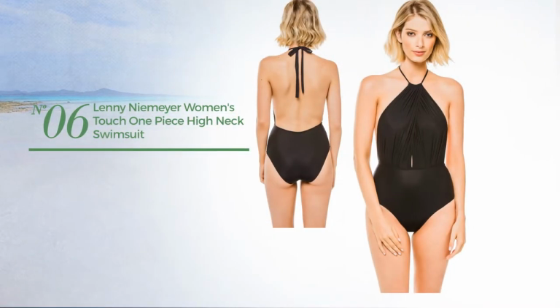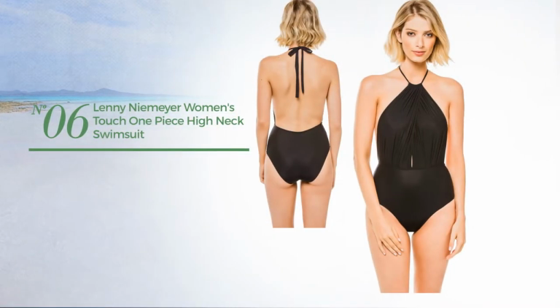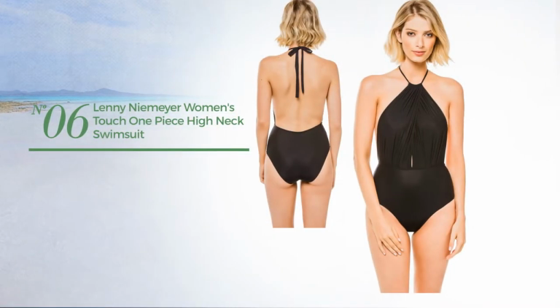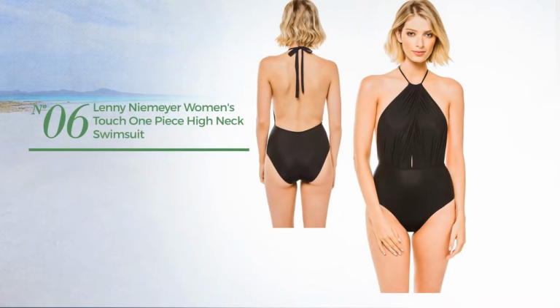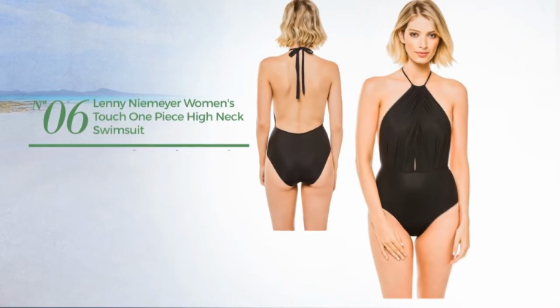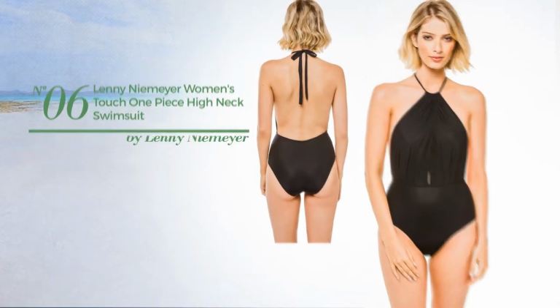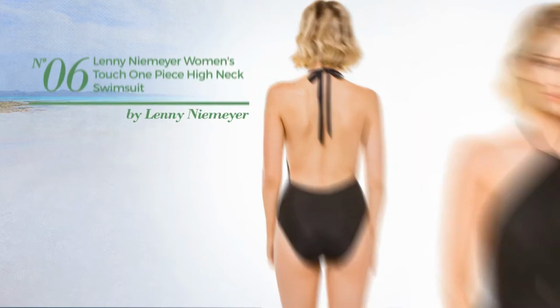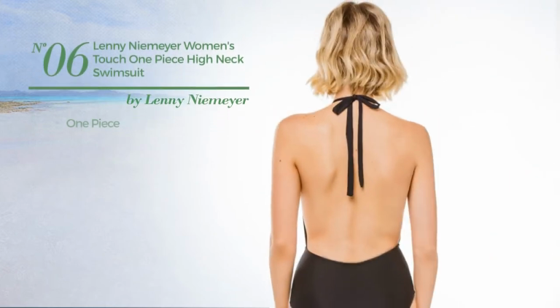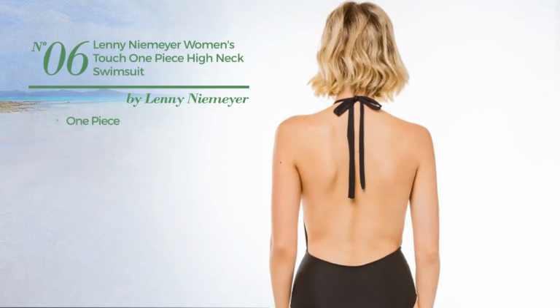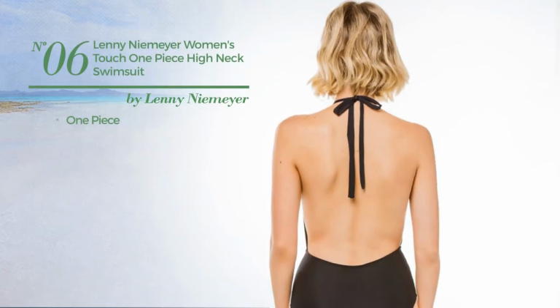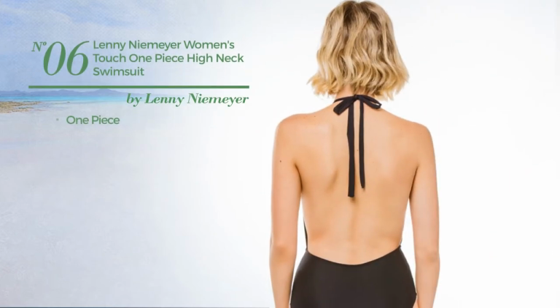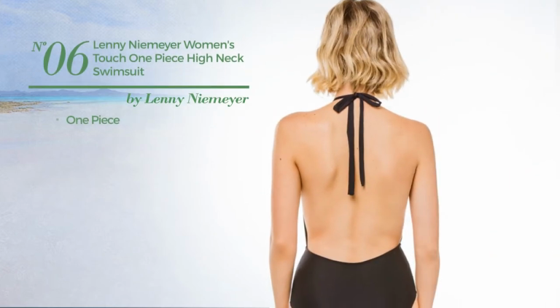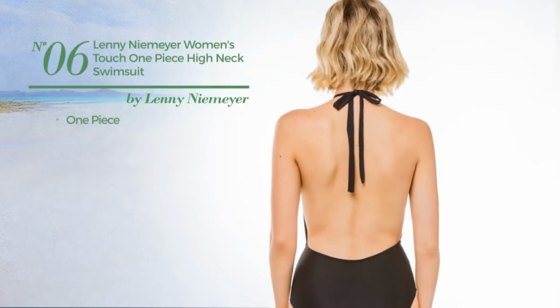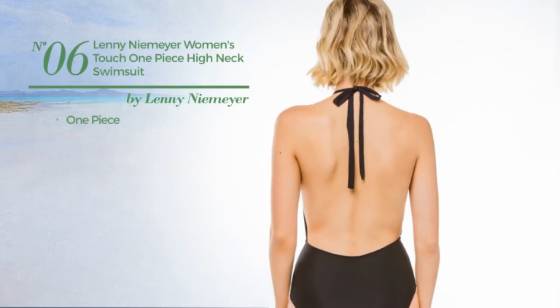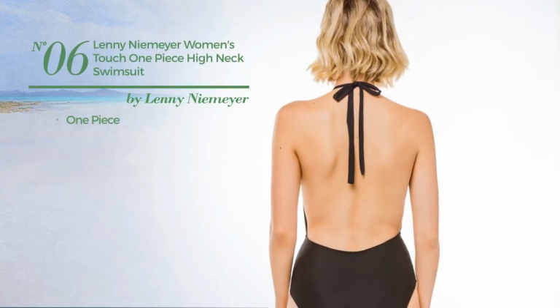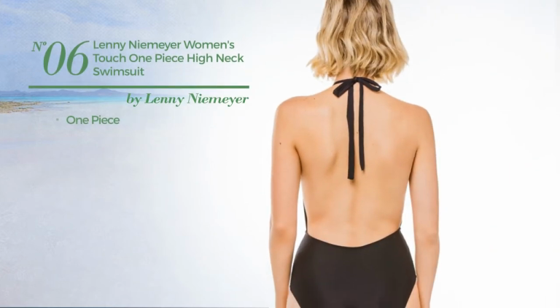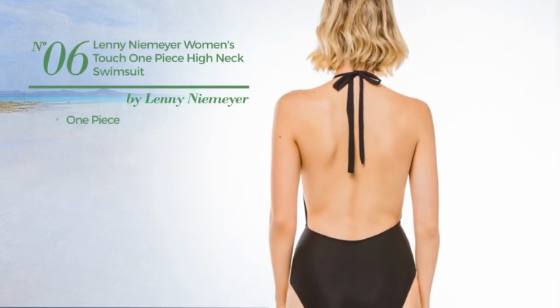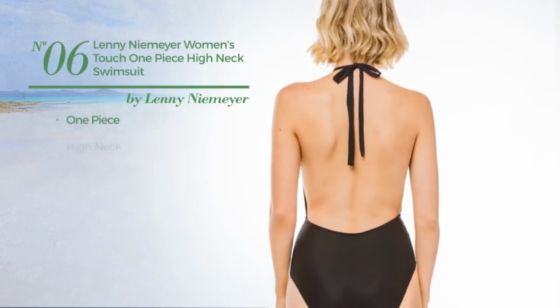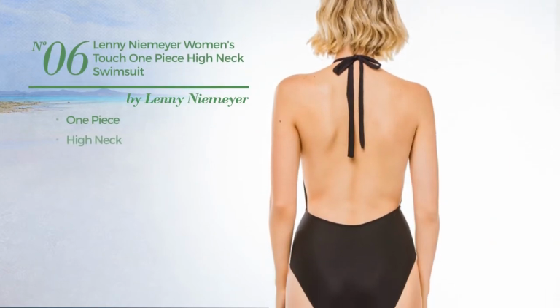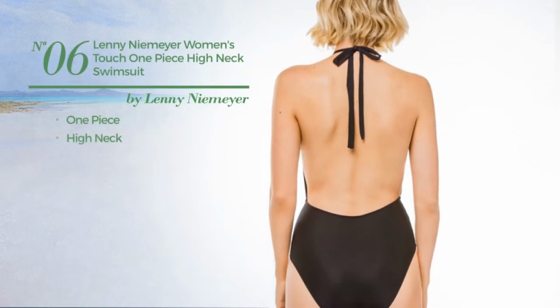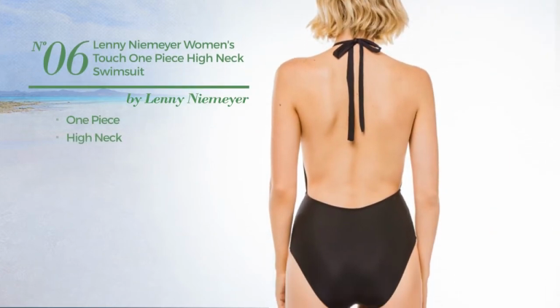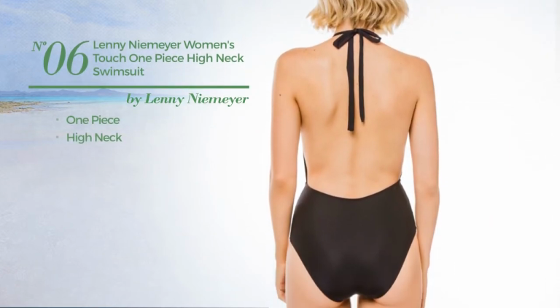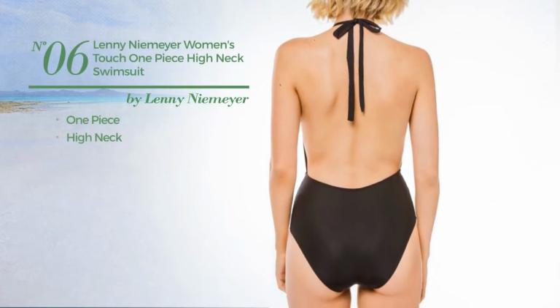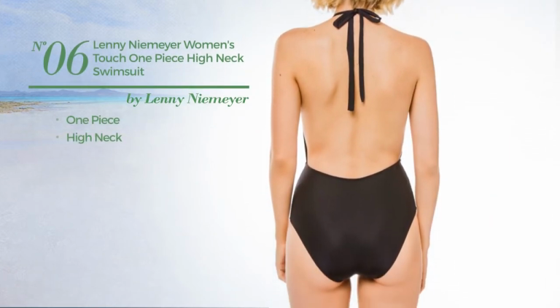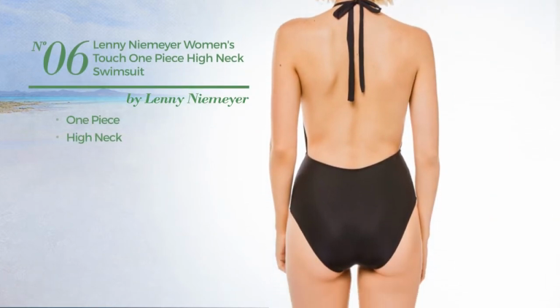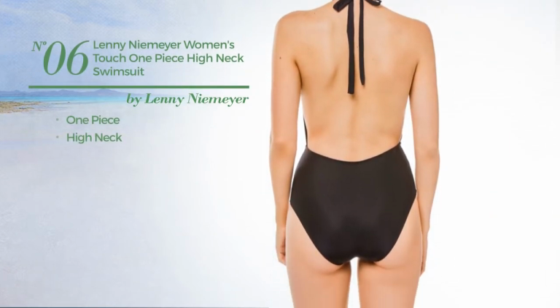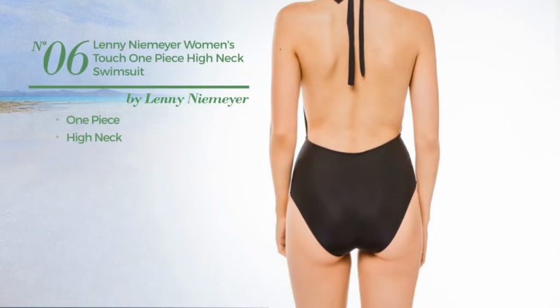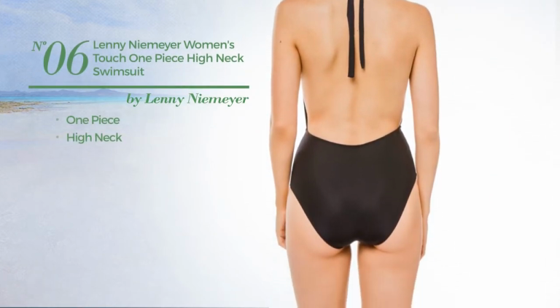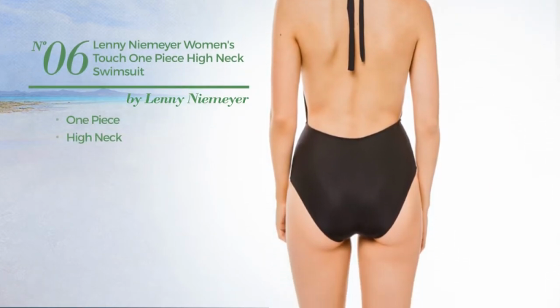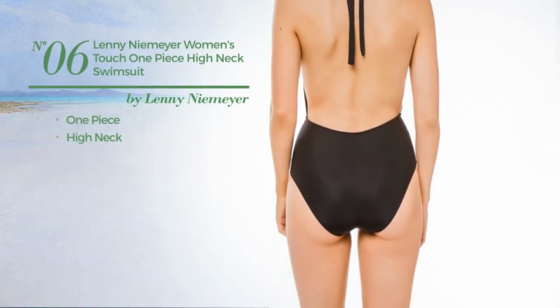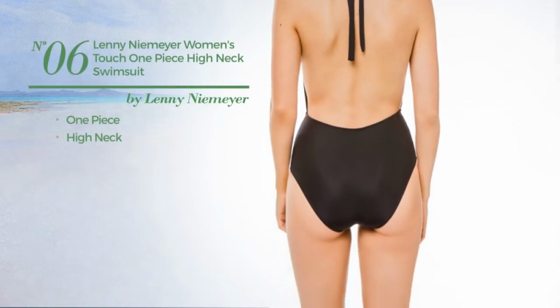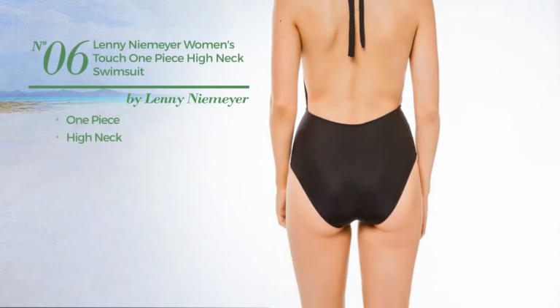Number 6. A one-piece swimsuit with a high neck. Available only in black color.